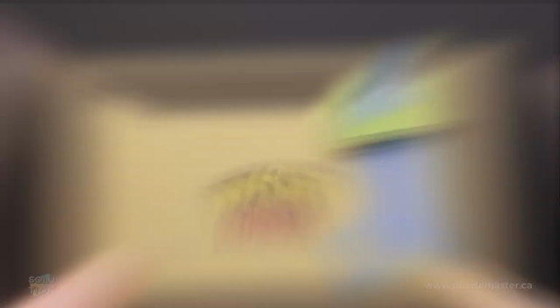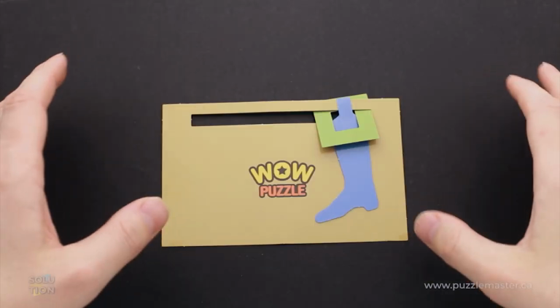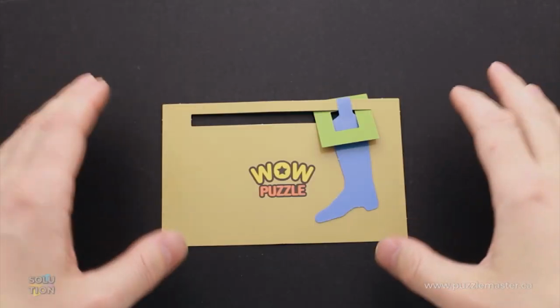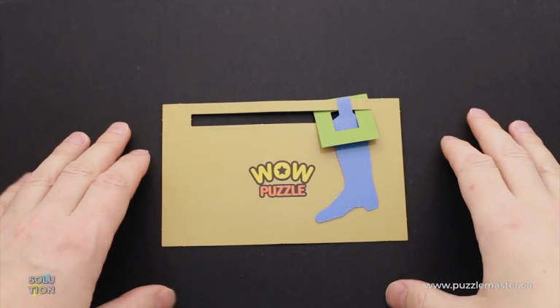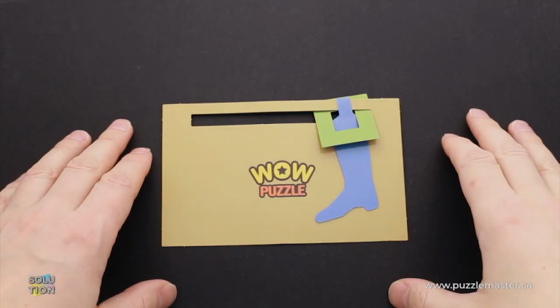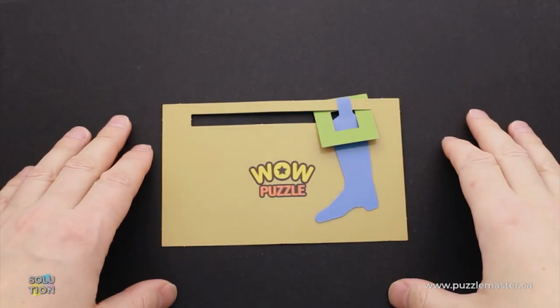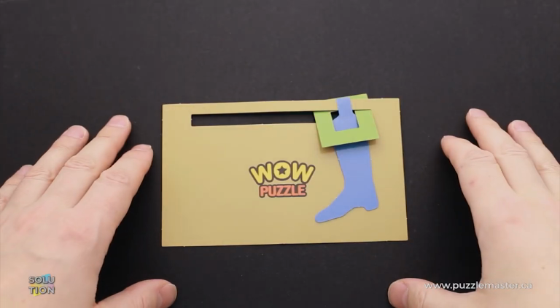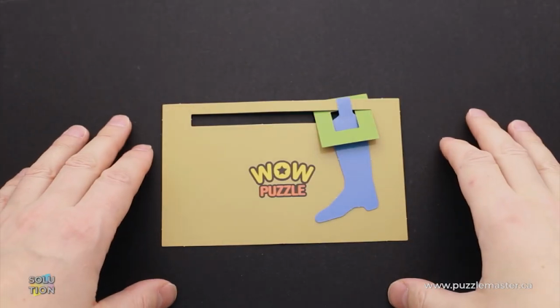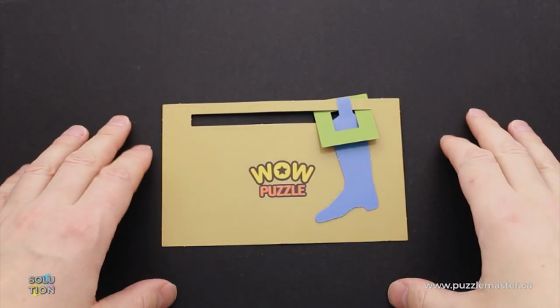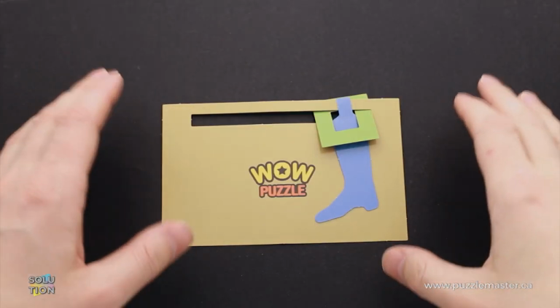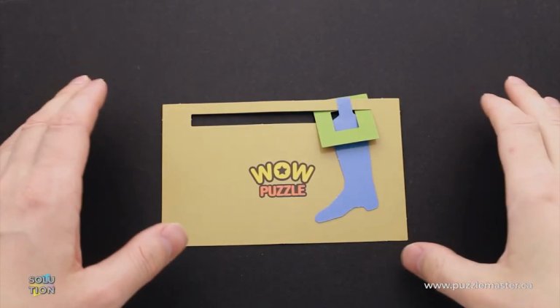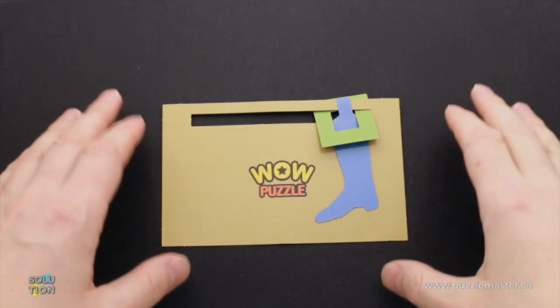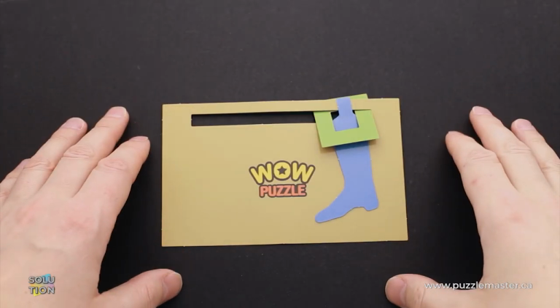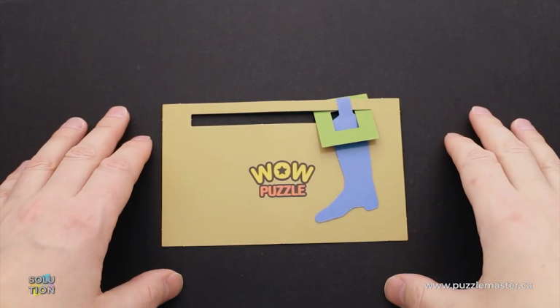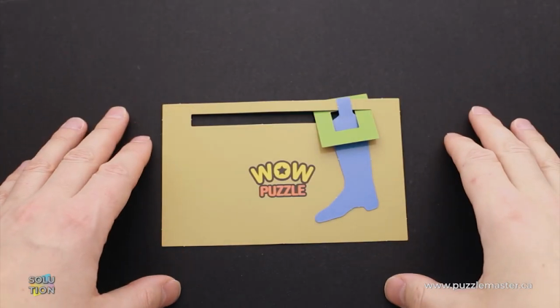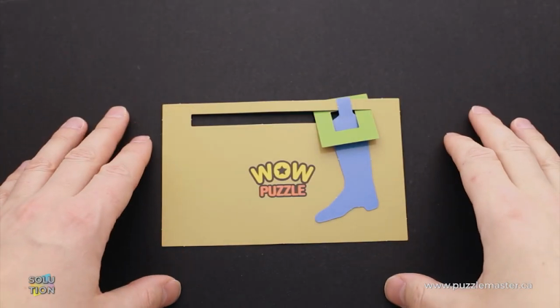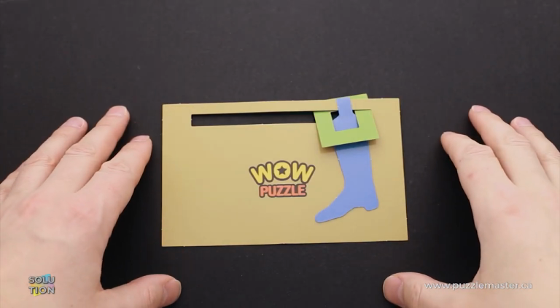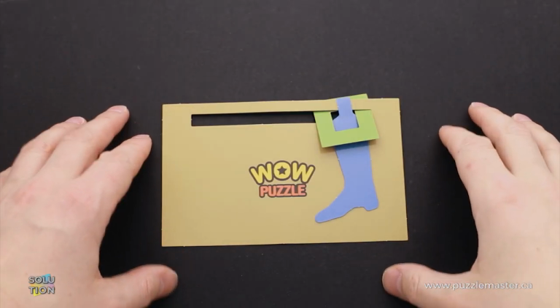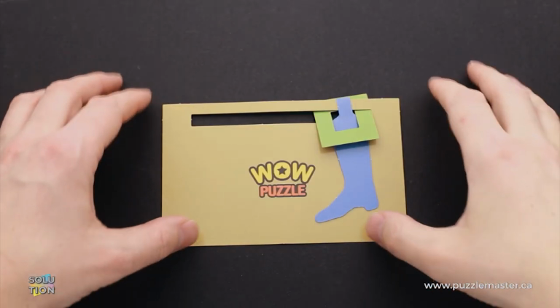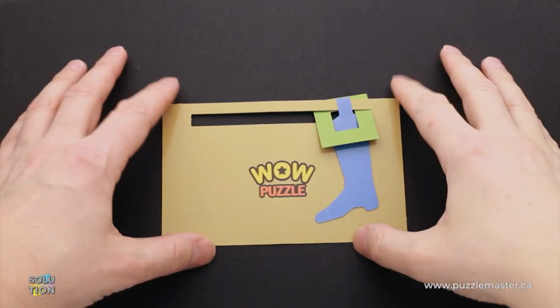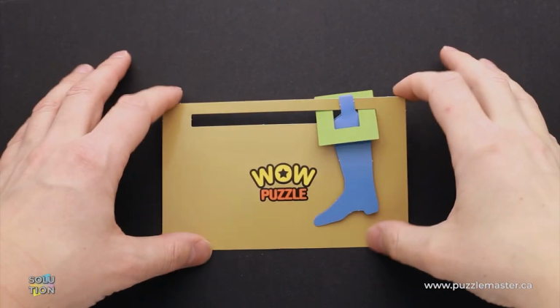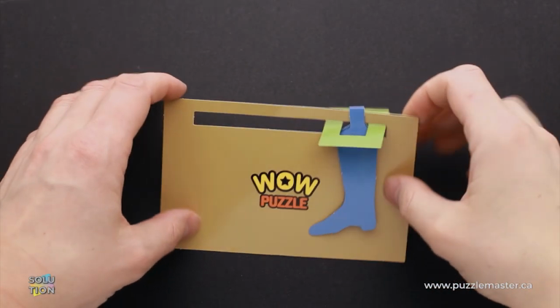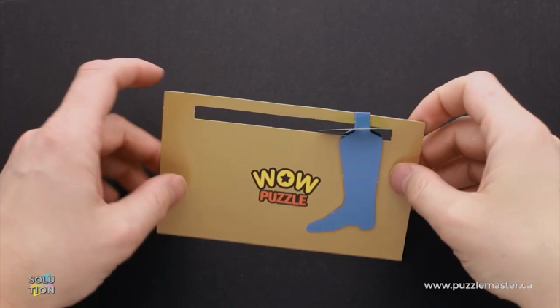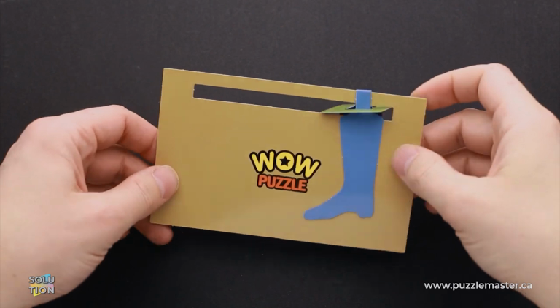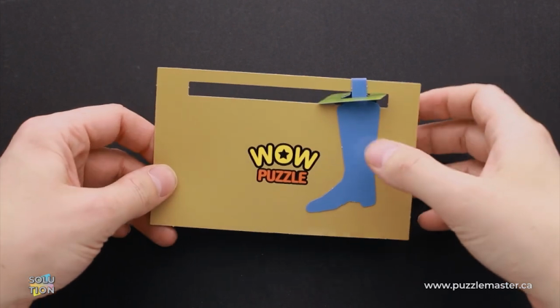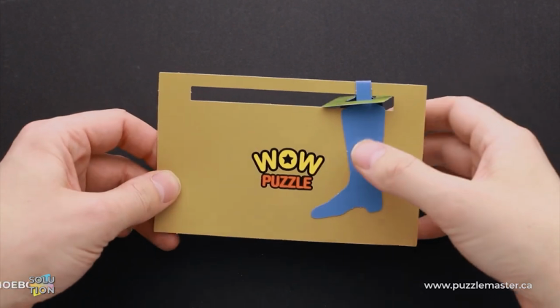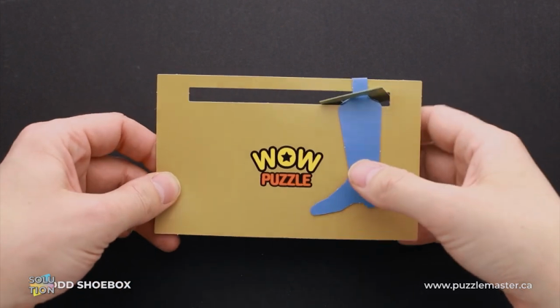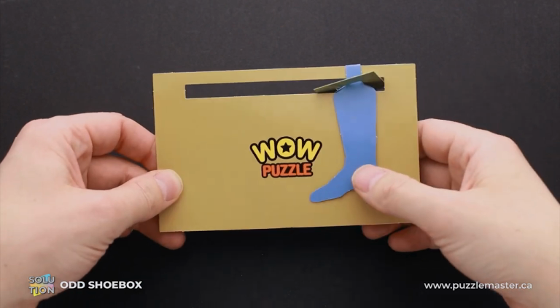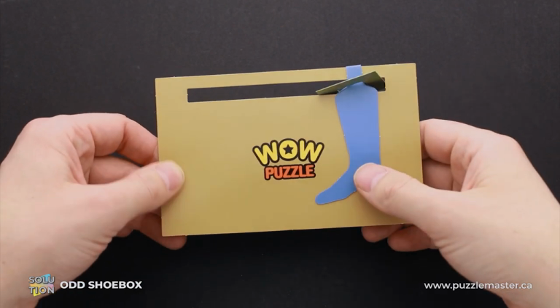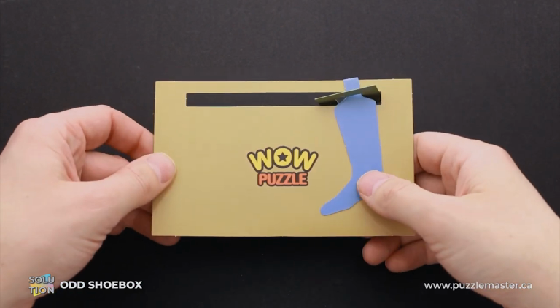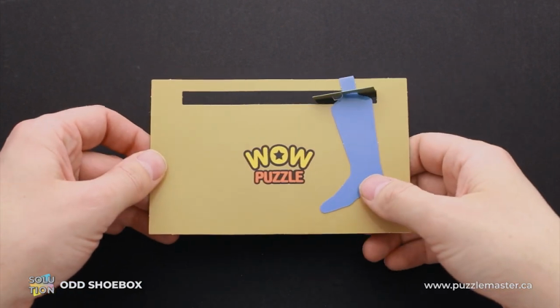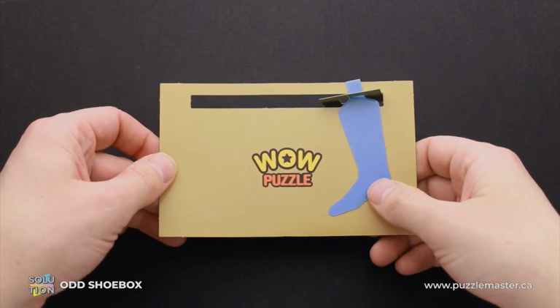Hello and welcome to Puzzle Master. This is the Puzzle Guy, and in this video I will show you how to solve the odd shoebox puzzle.